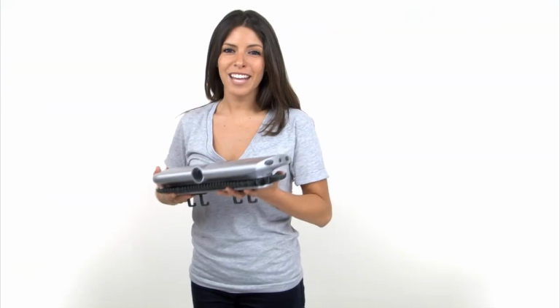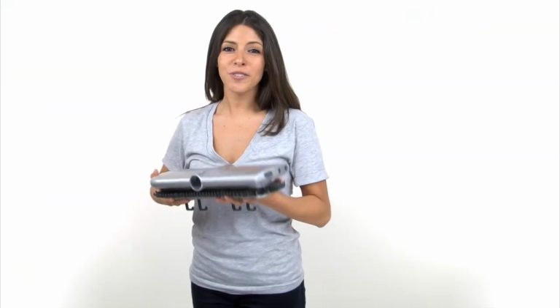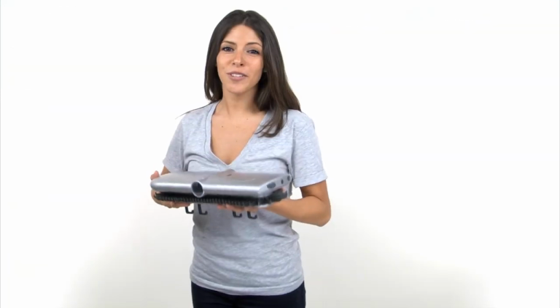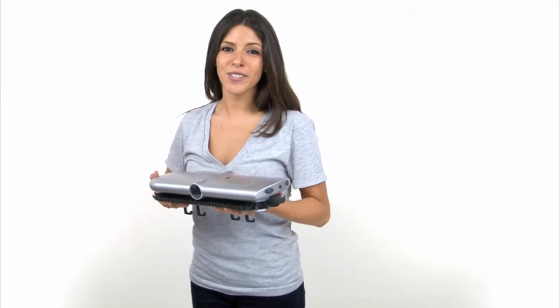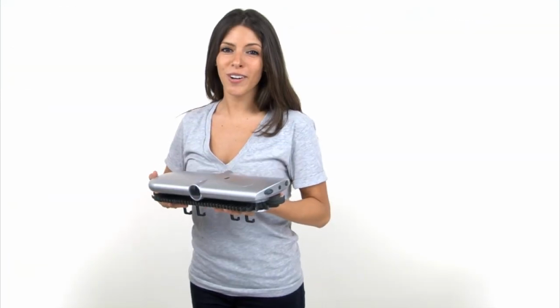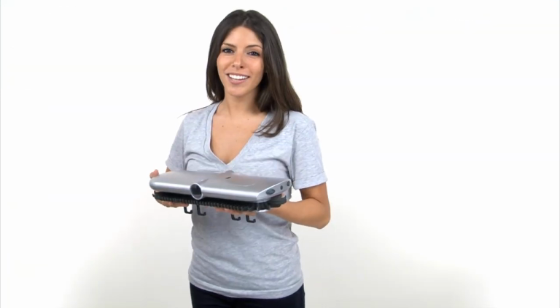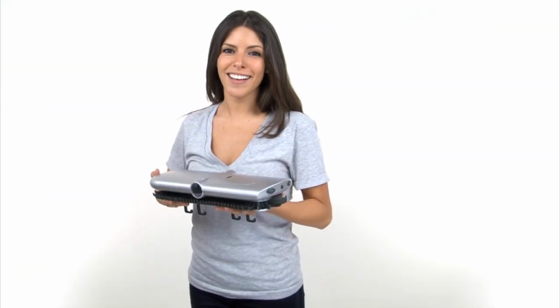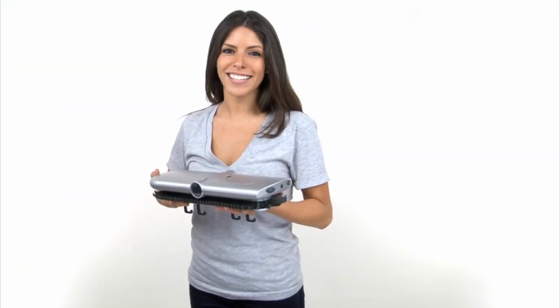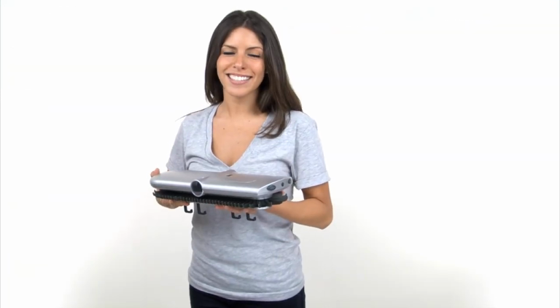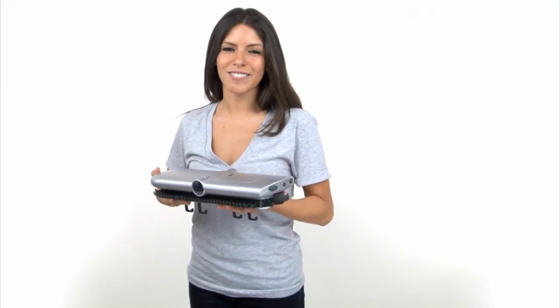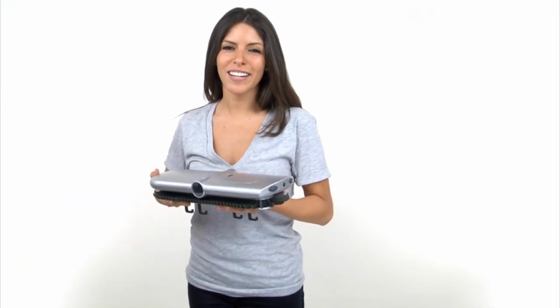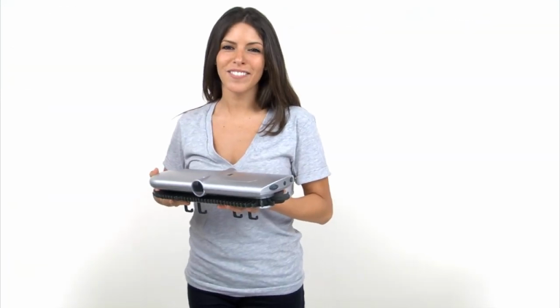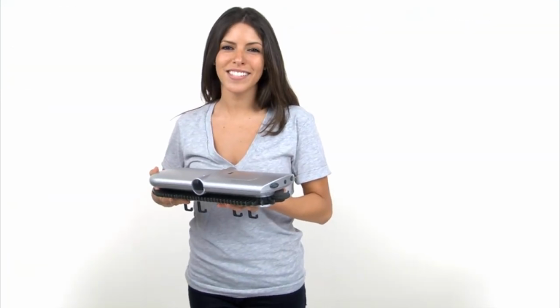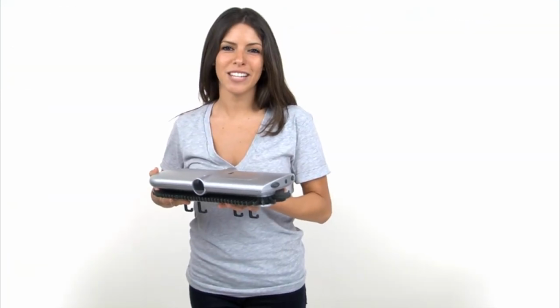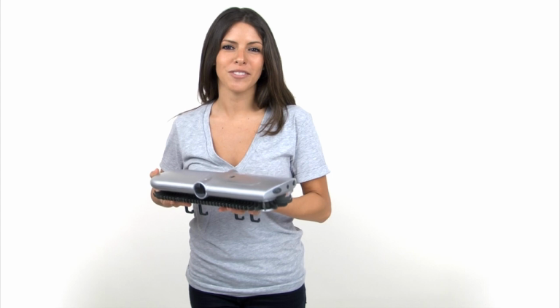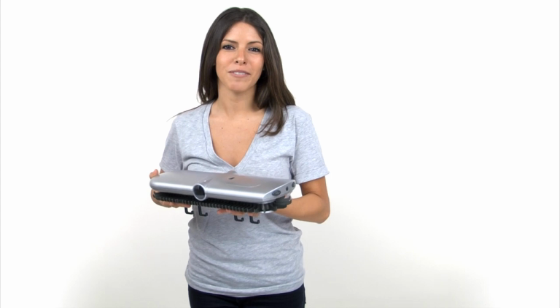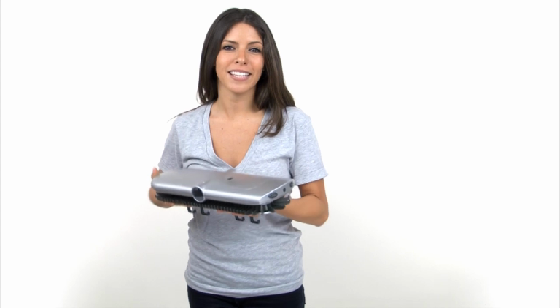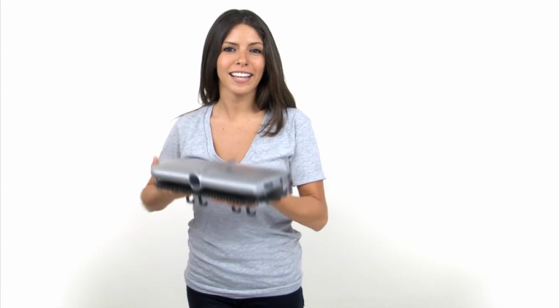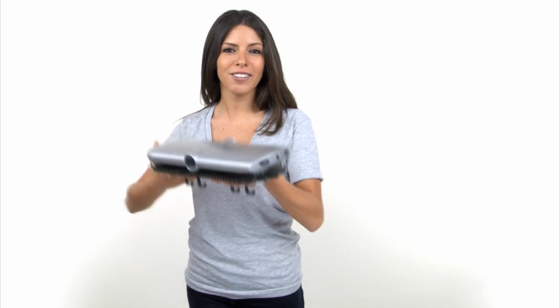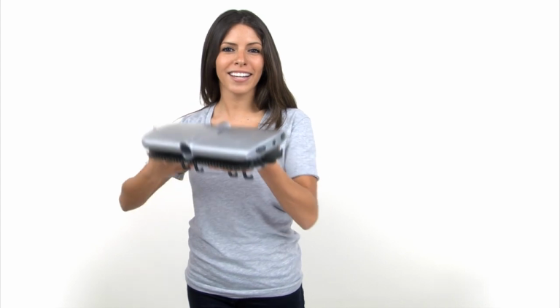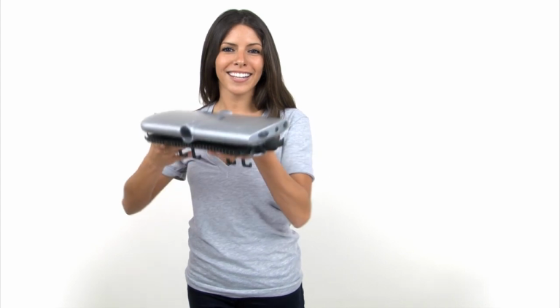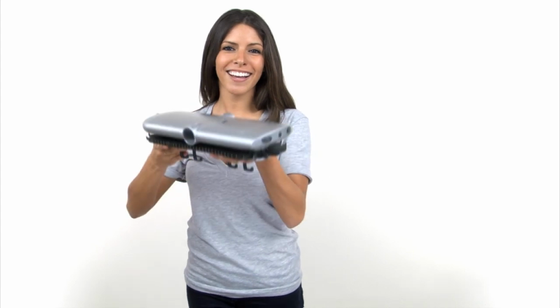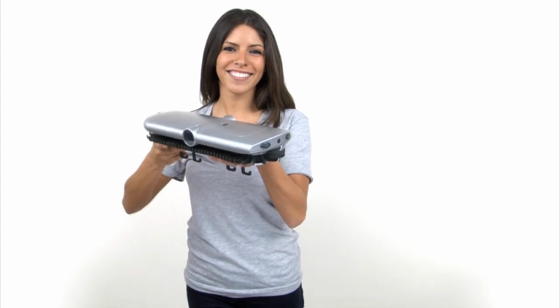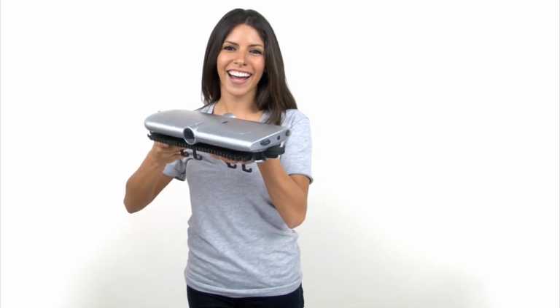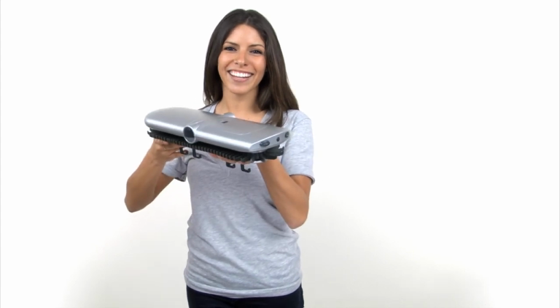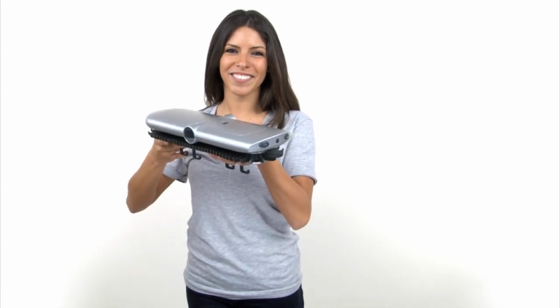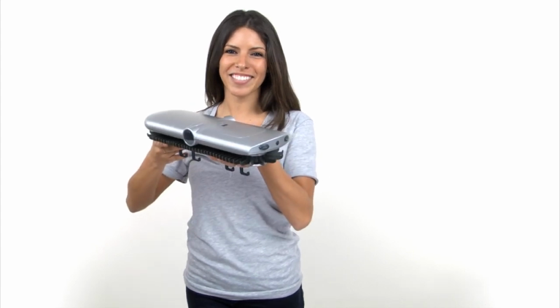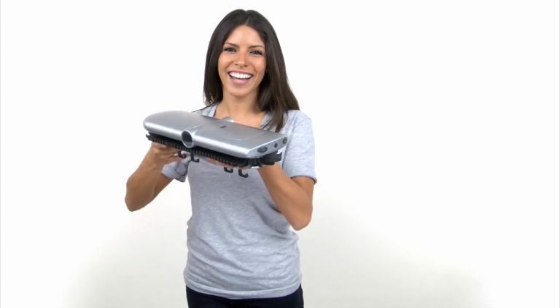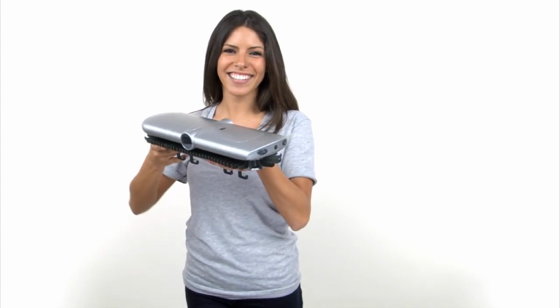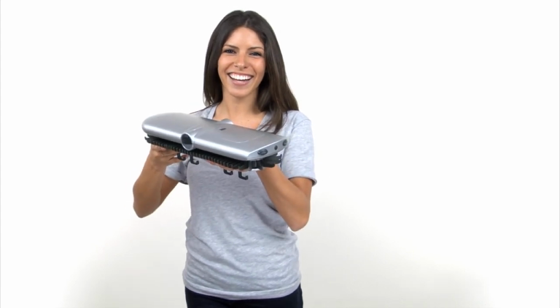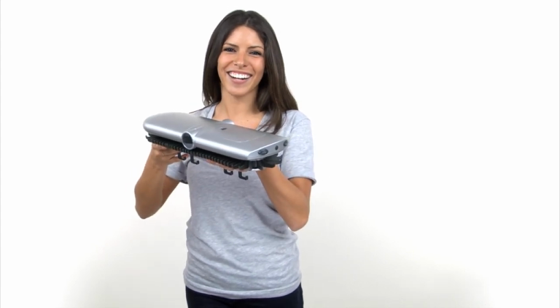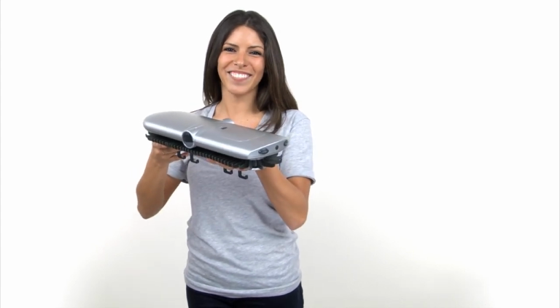Introduce your closet to the 21st century with the Electronic Closet Rack from Ties.com.